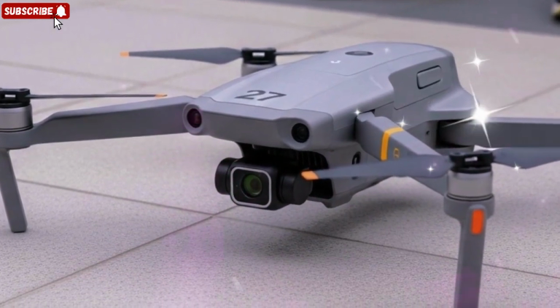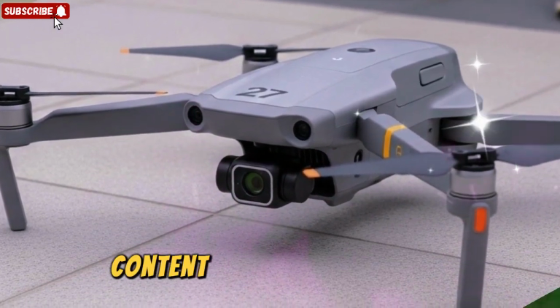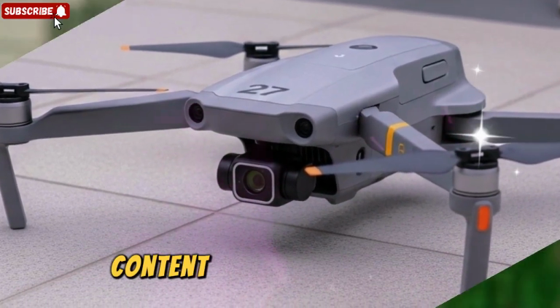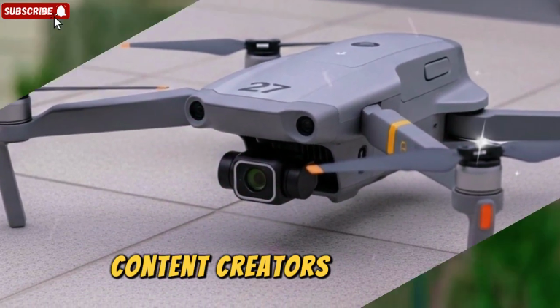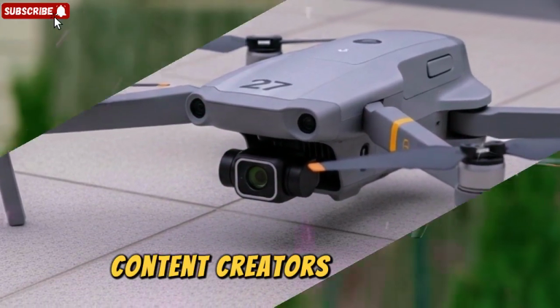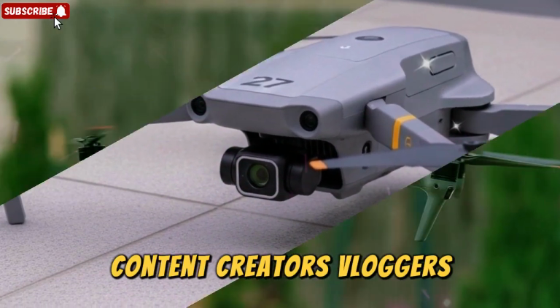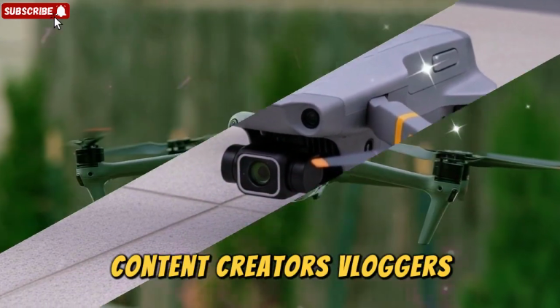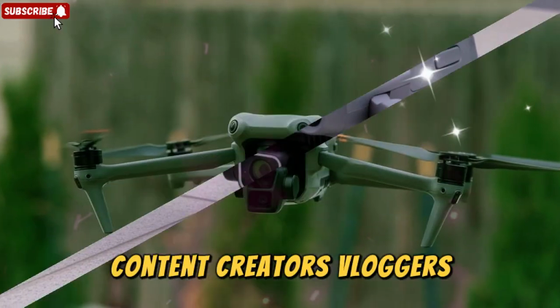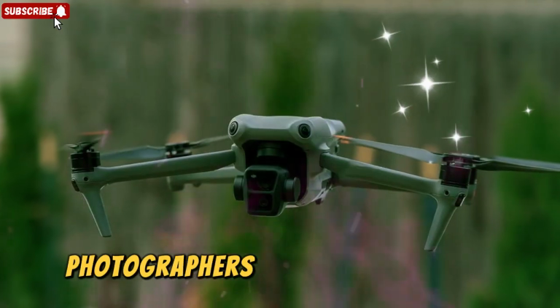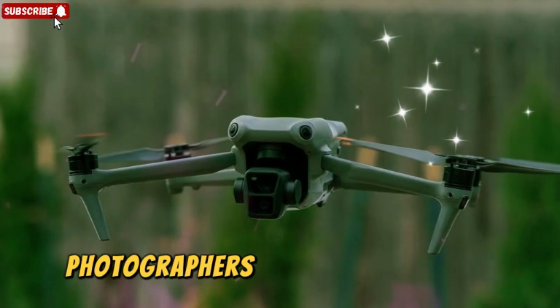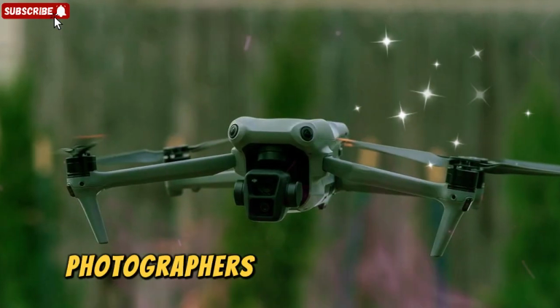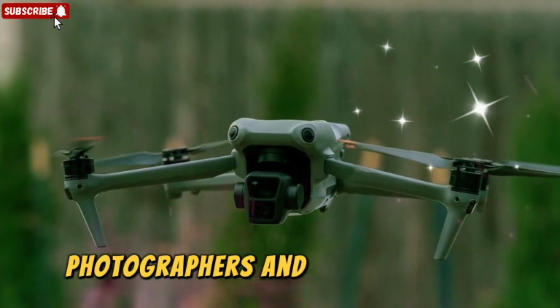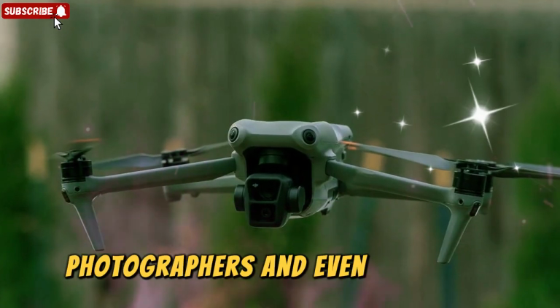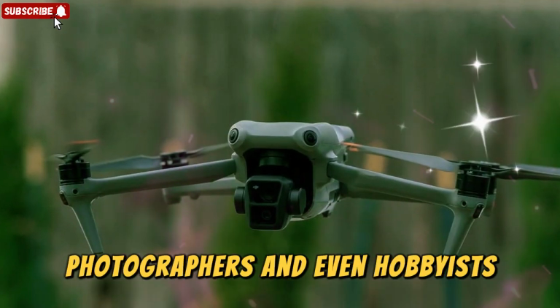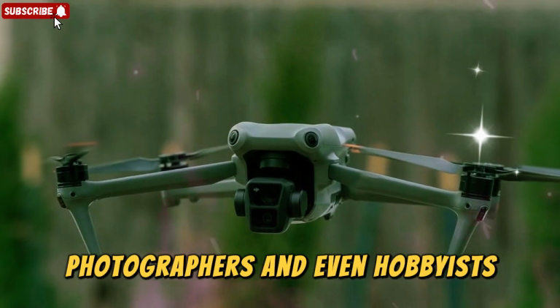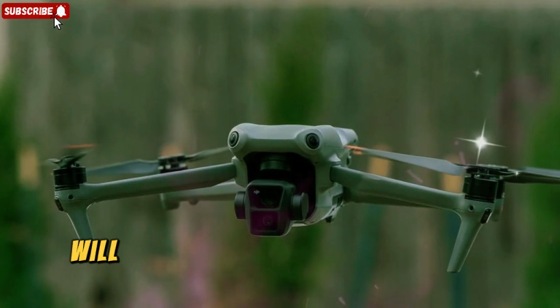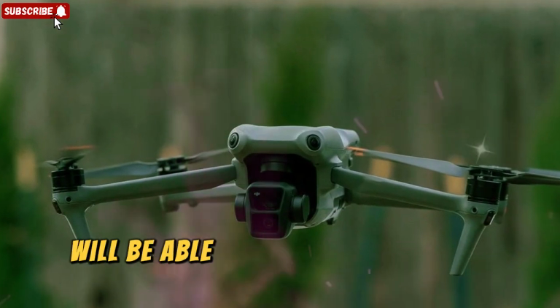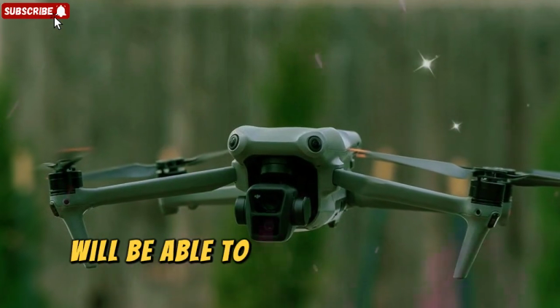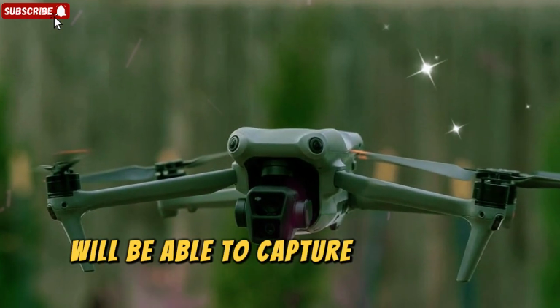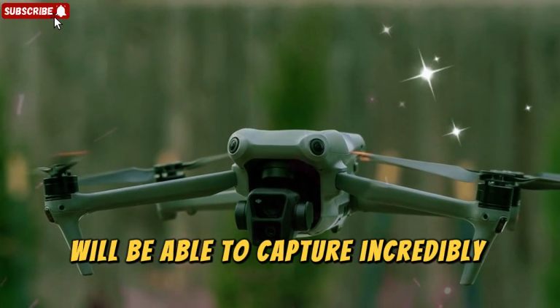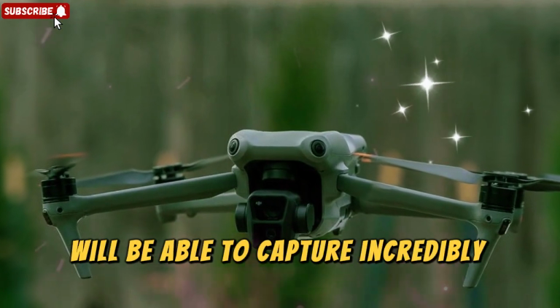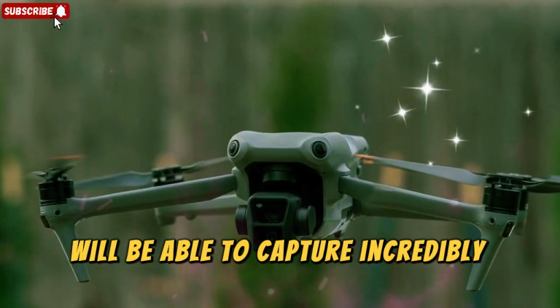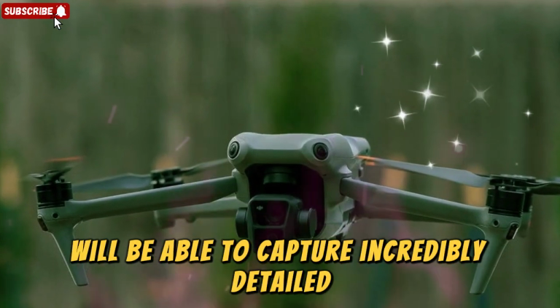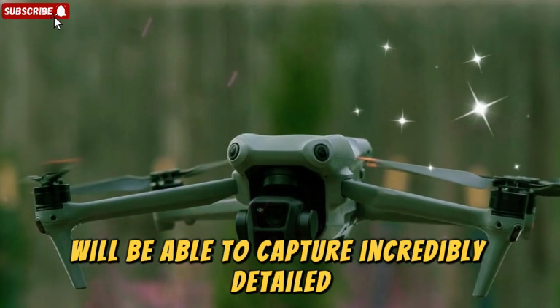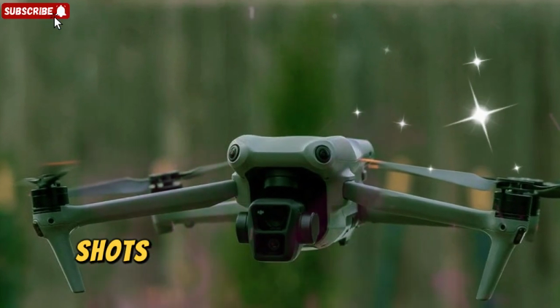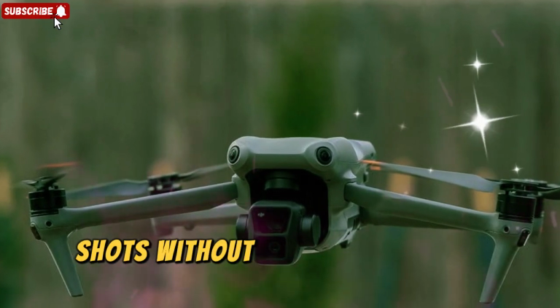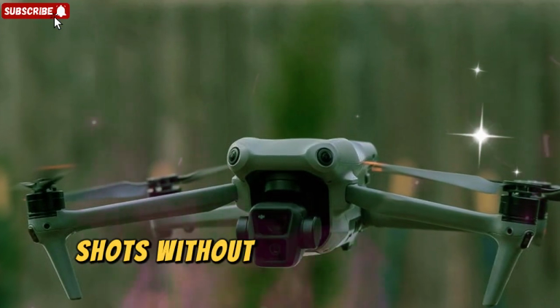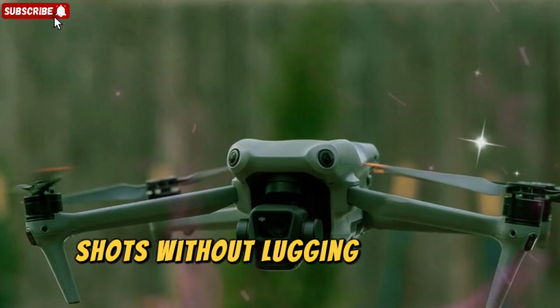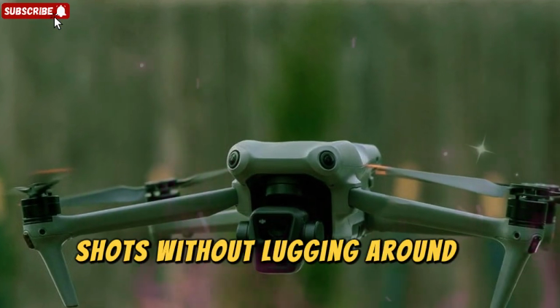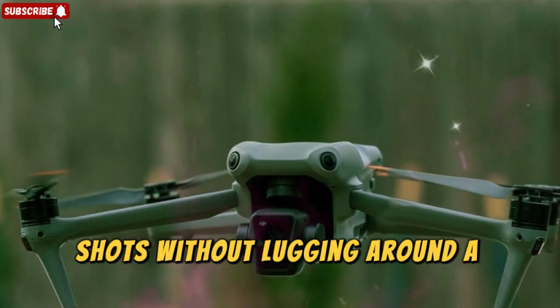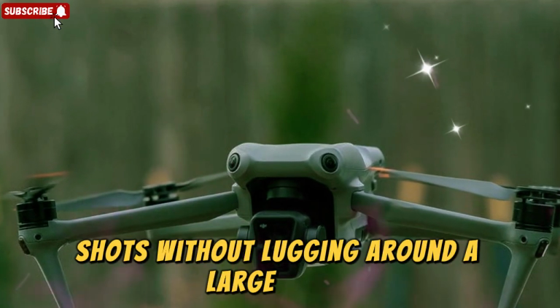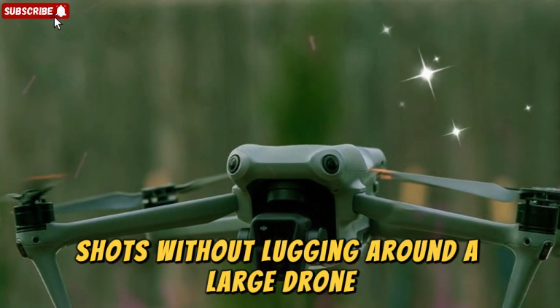Content creators, vloggers, photographers, and even hobbyists will be able to capture incredibly detailed shots without lugging around a large drone.